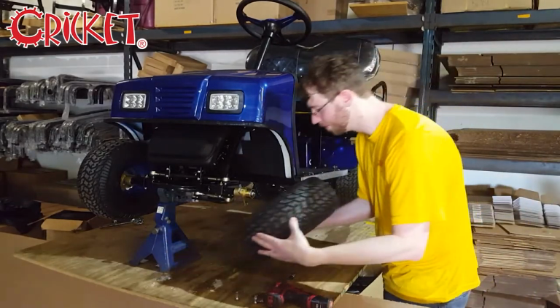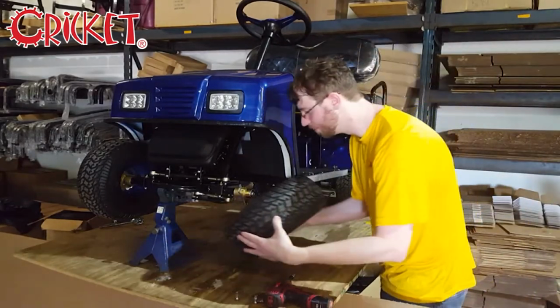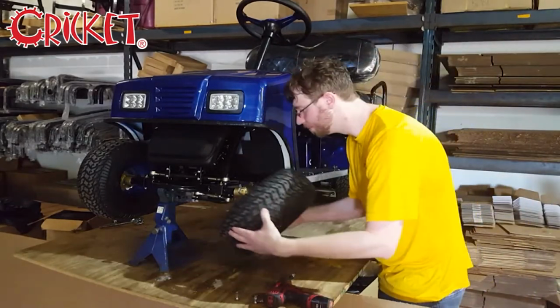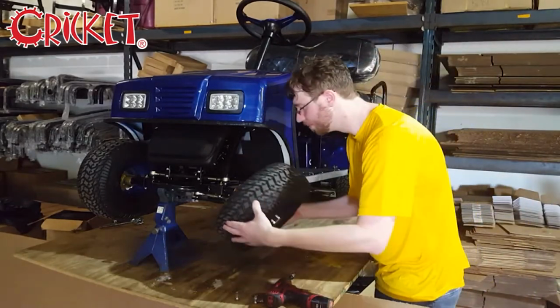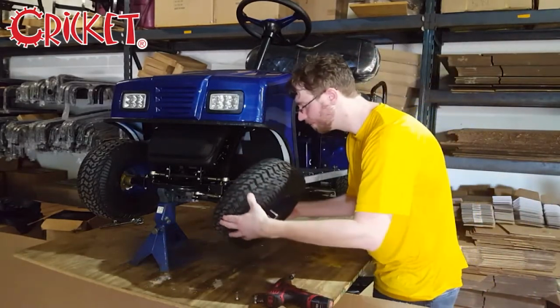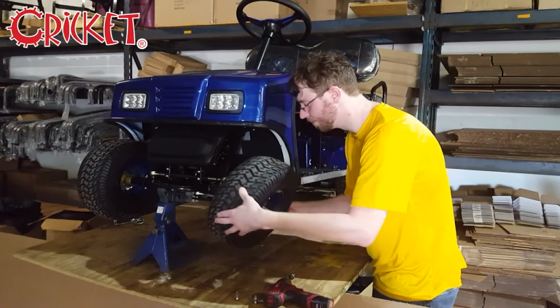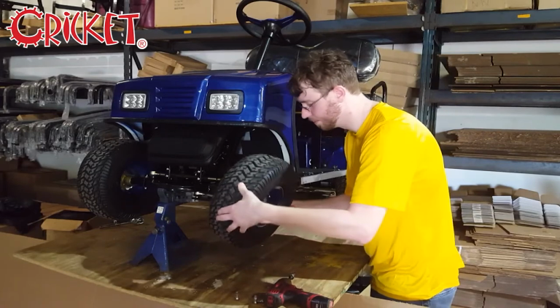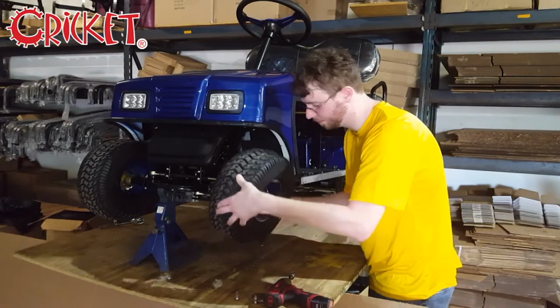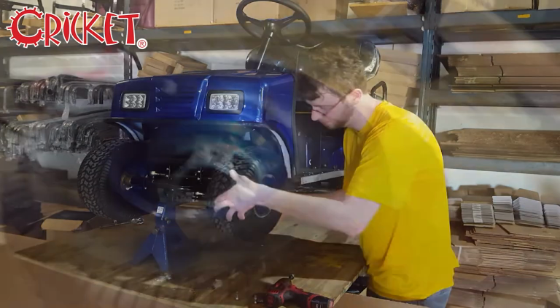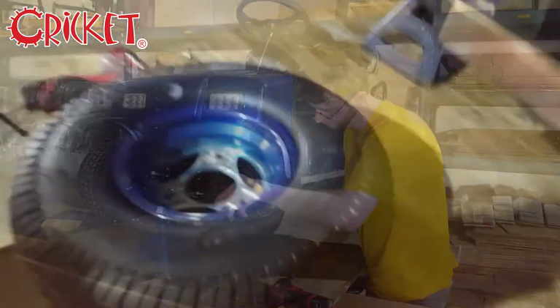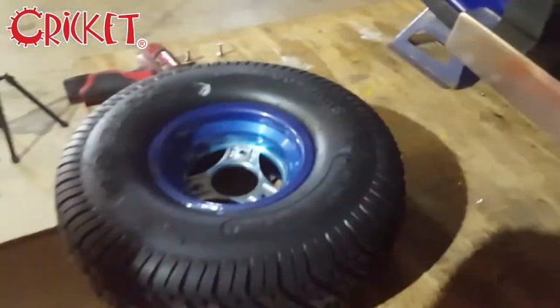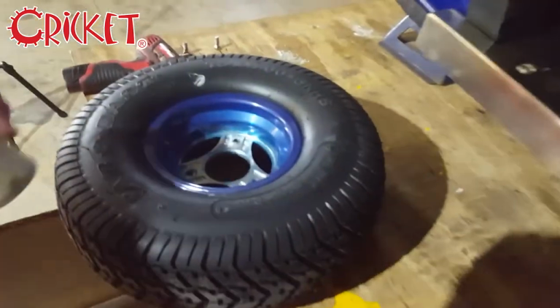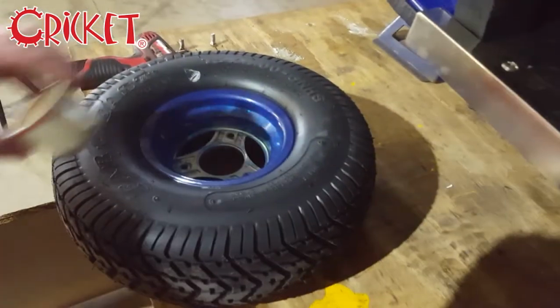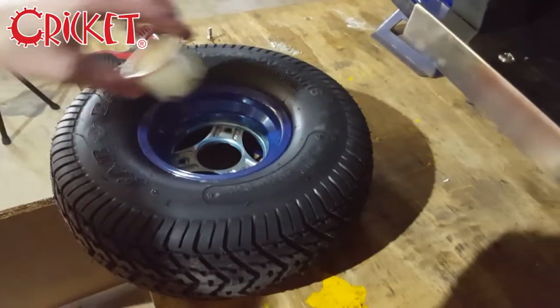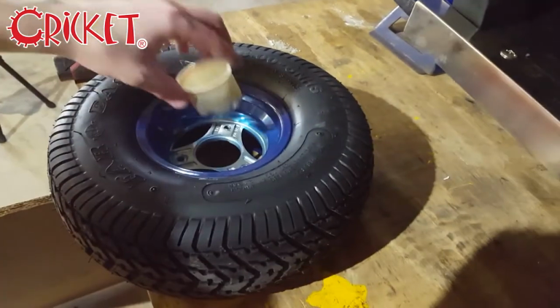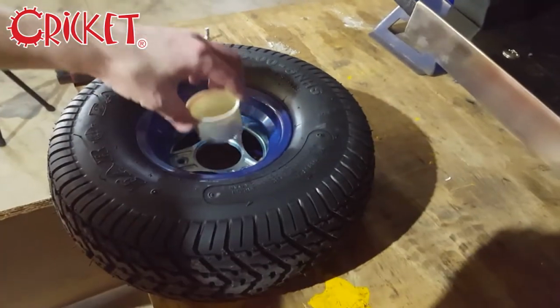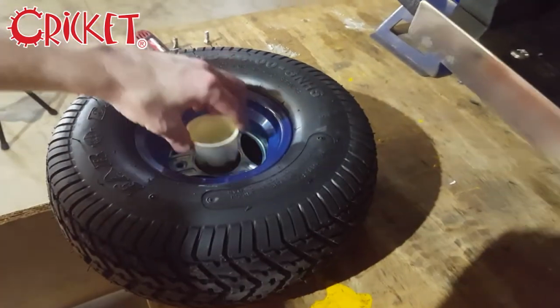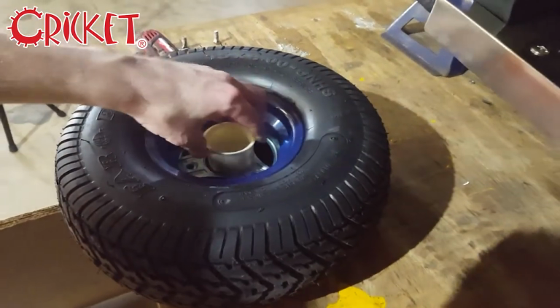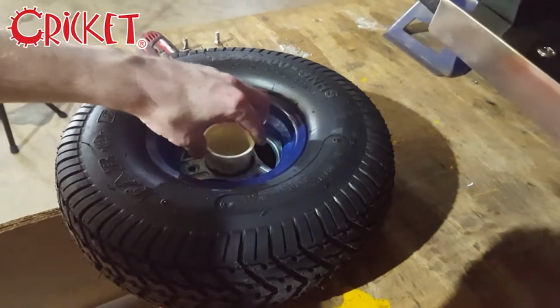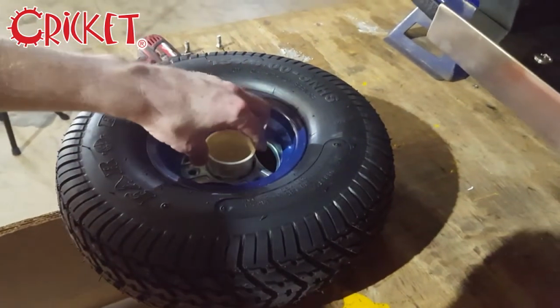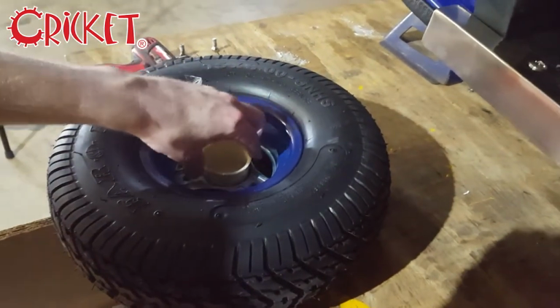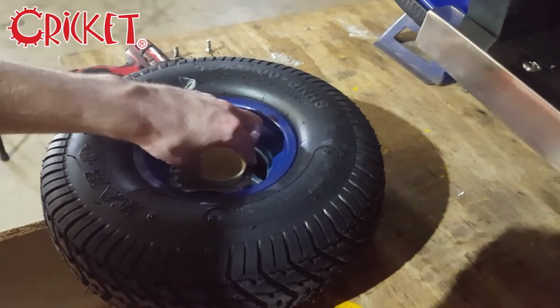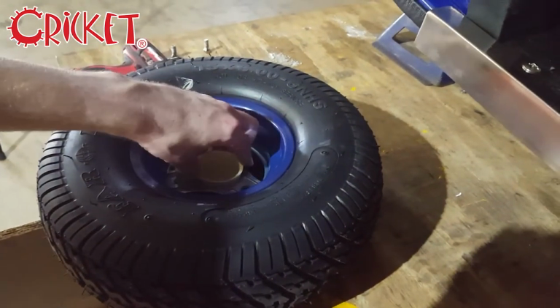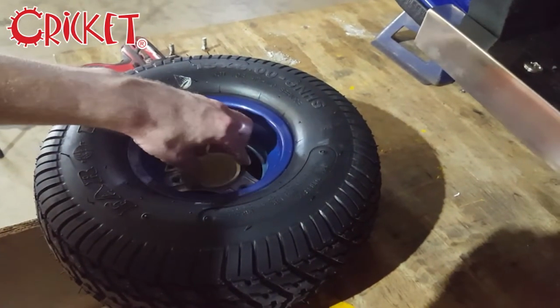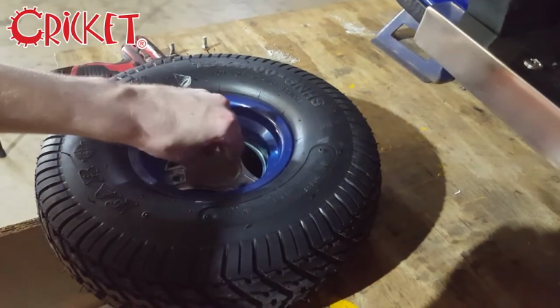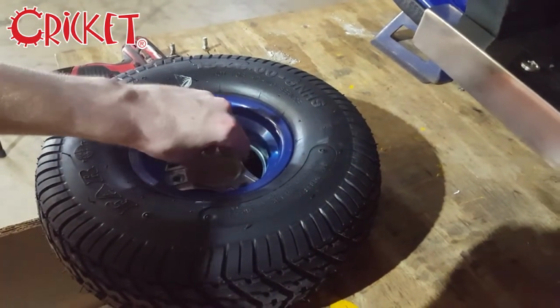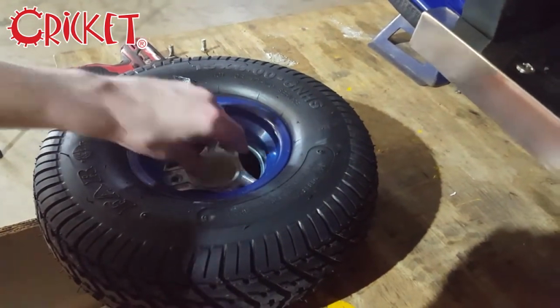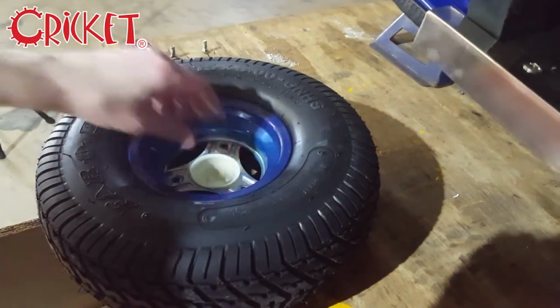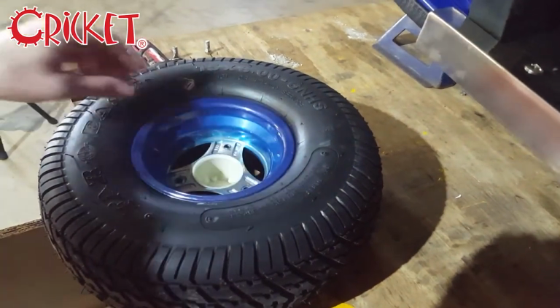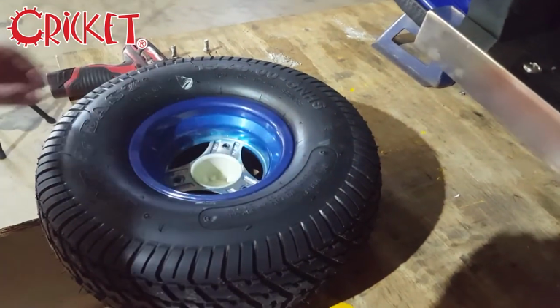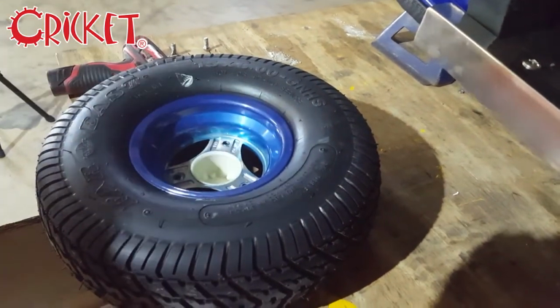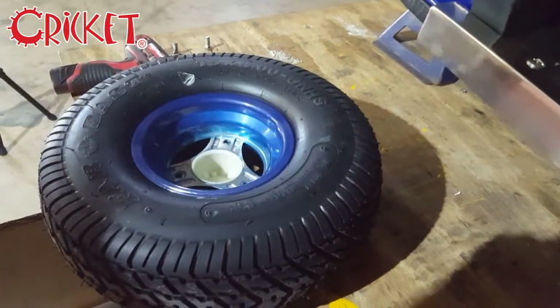Once the tire is removed, take out the replacement, ensure that the hubcap is in place, and line it up with the three holes.